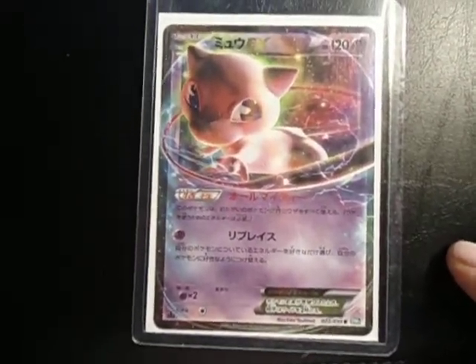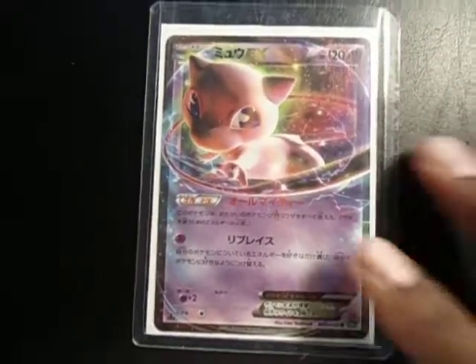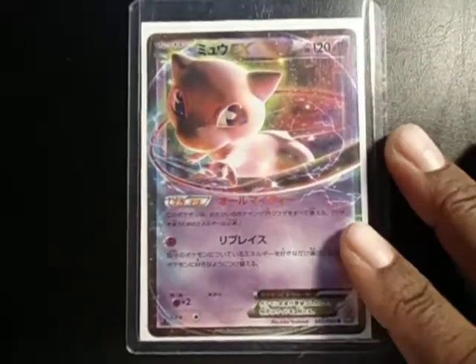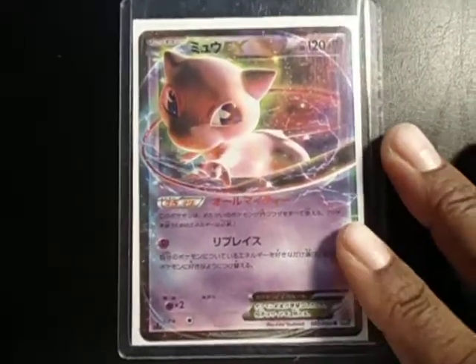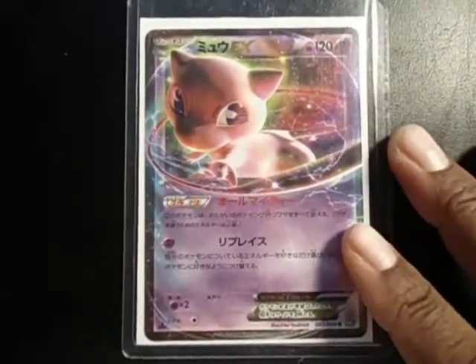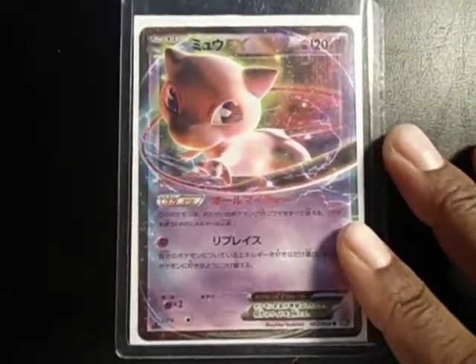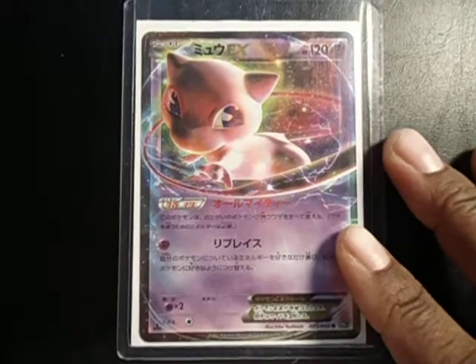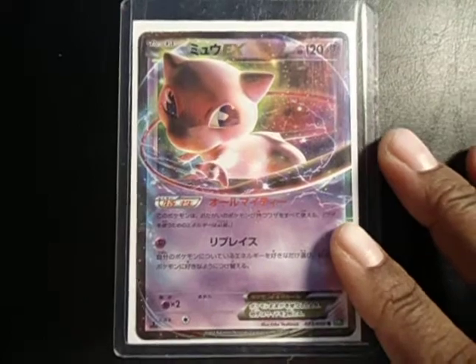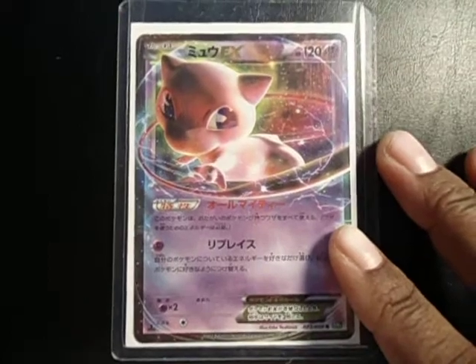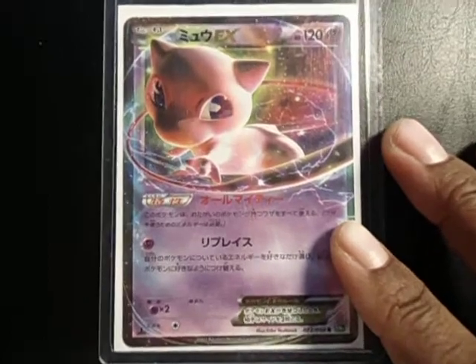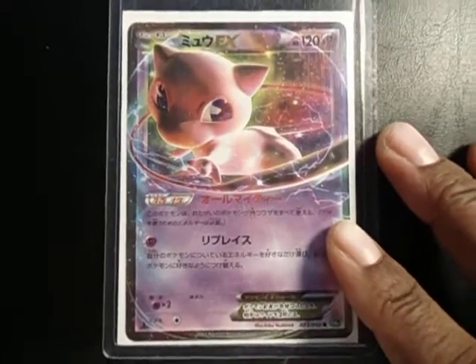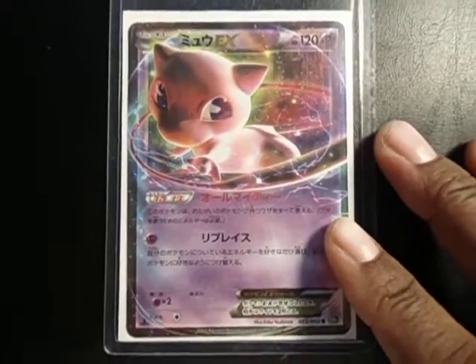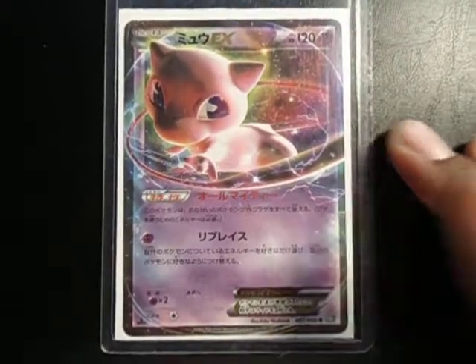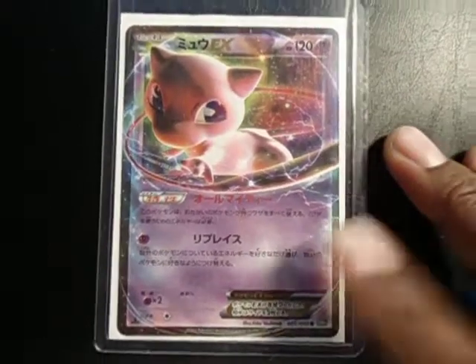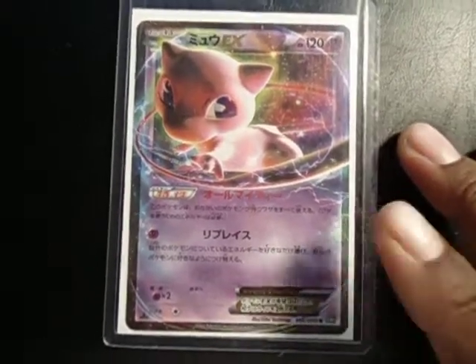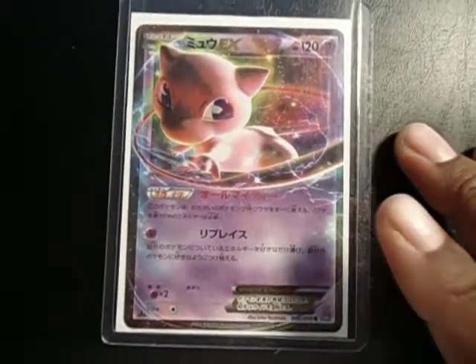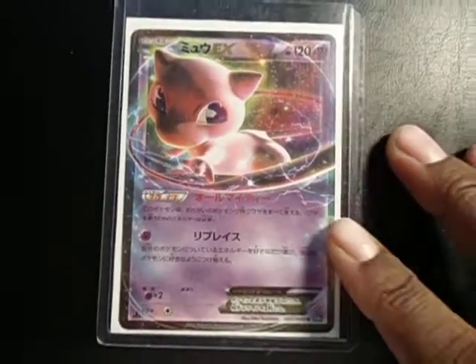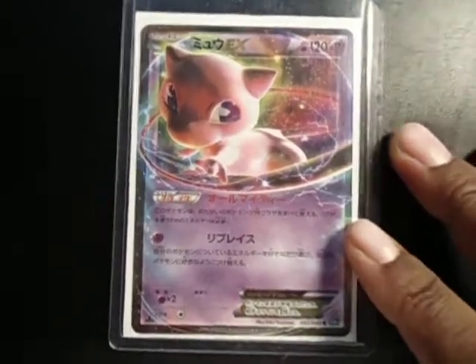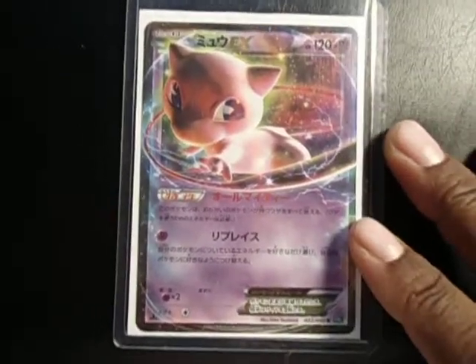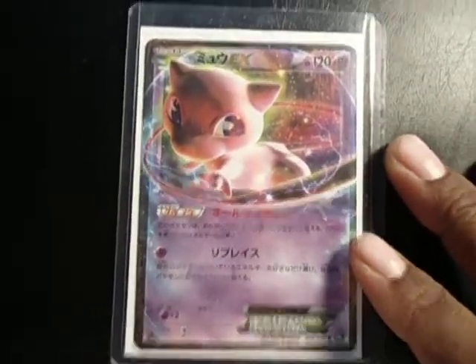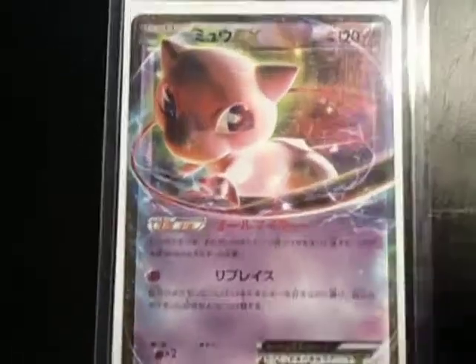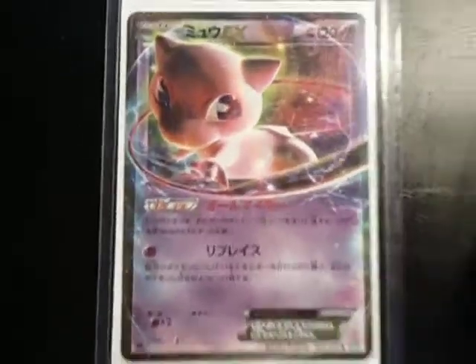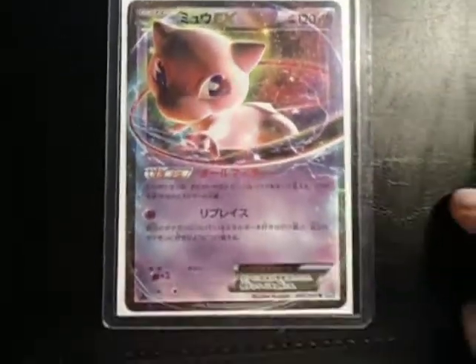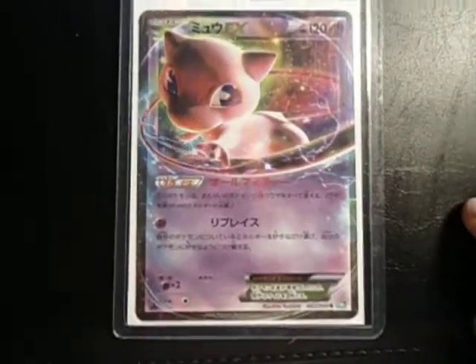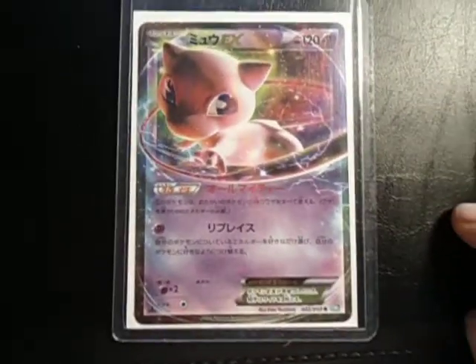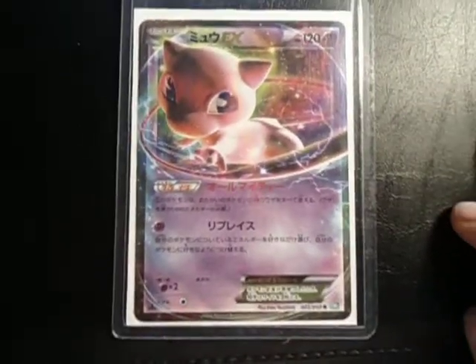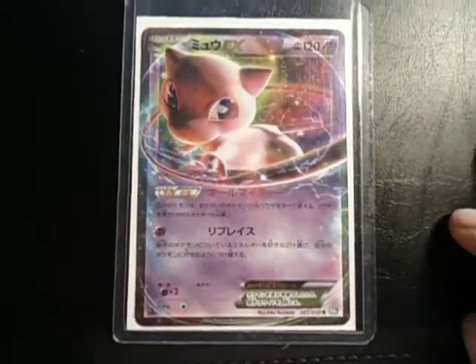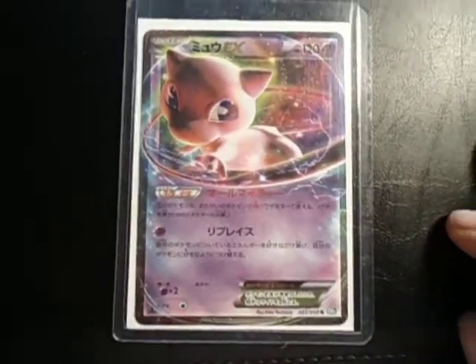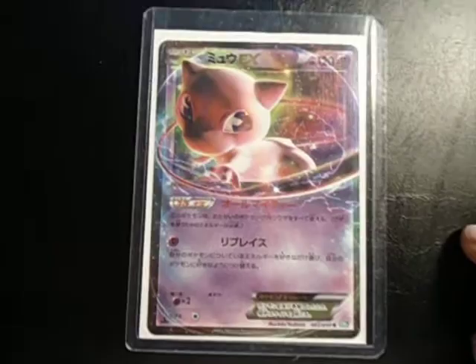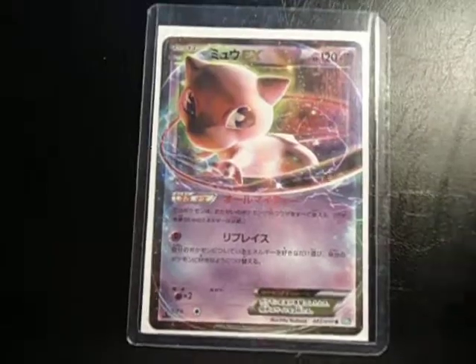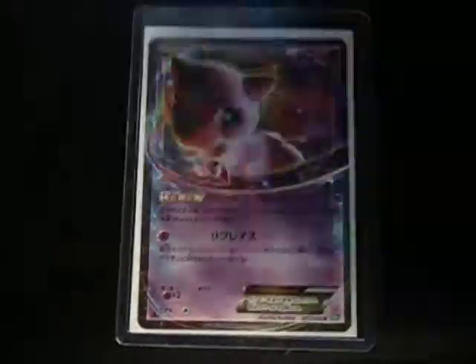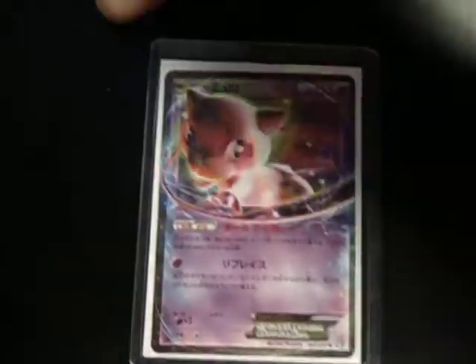I think this is... no, it's not from Plasma Gale. I don't know, but I thought it was pretty sweet so I wanted it.